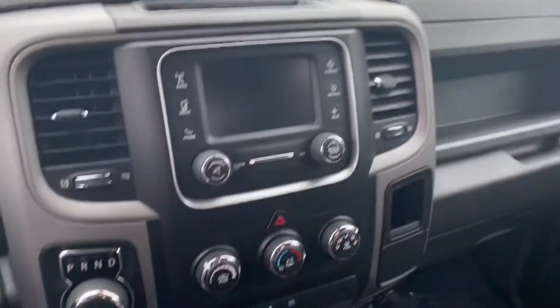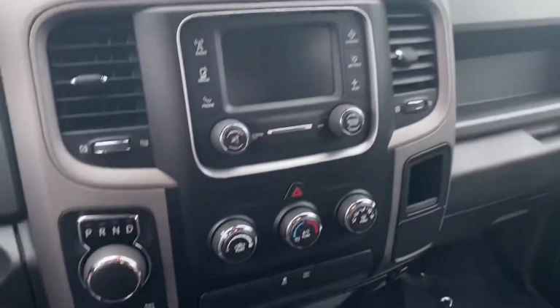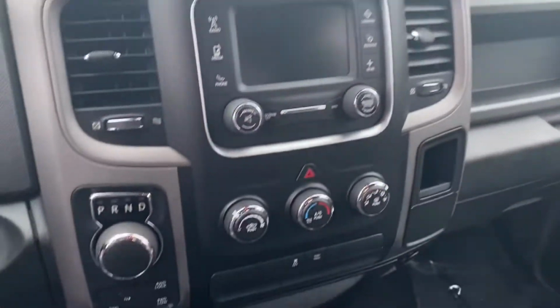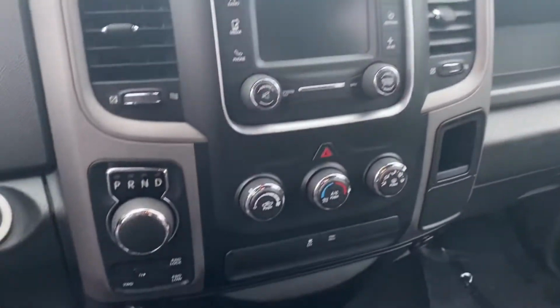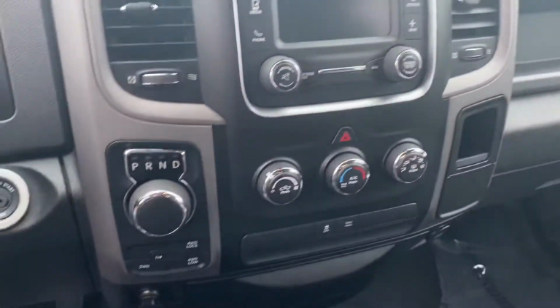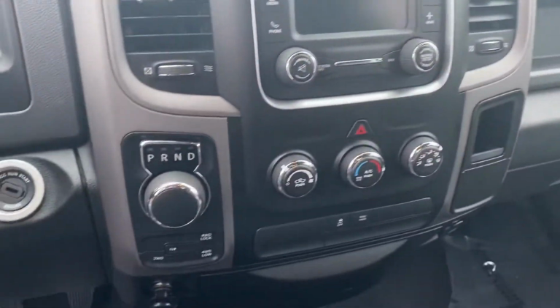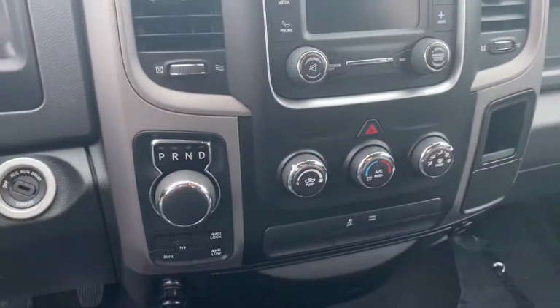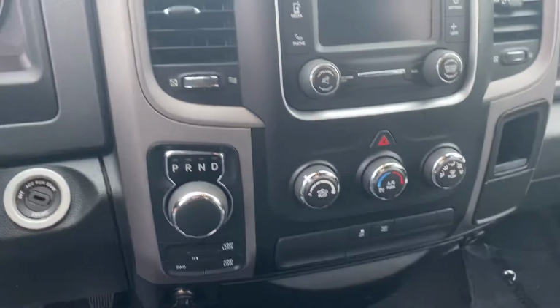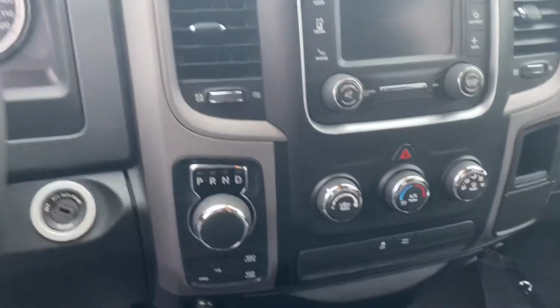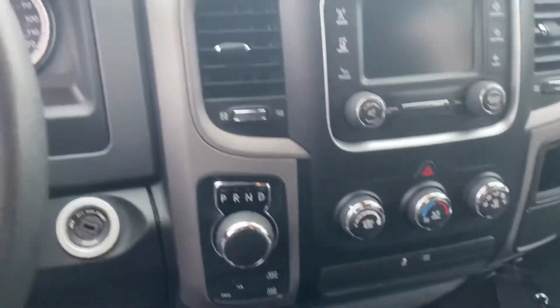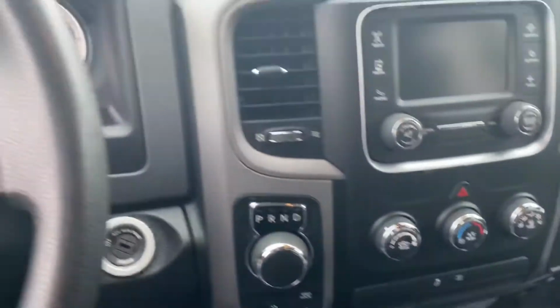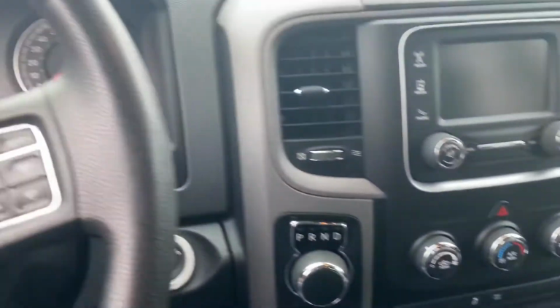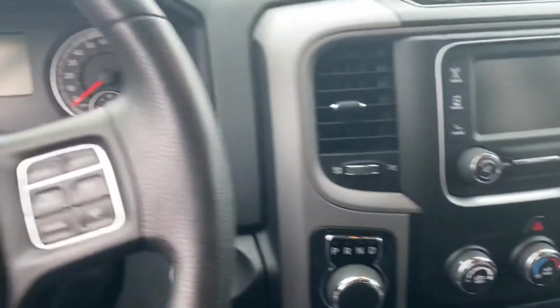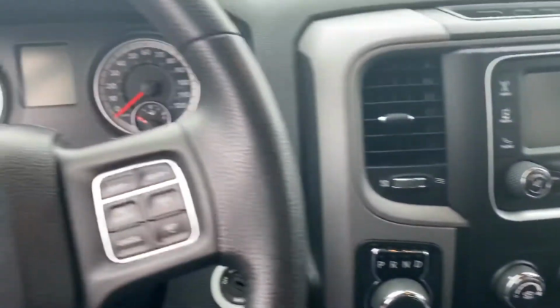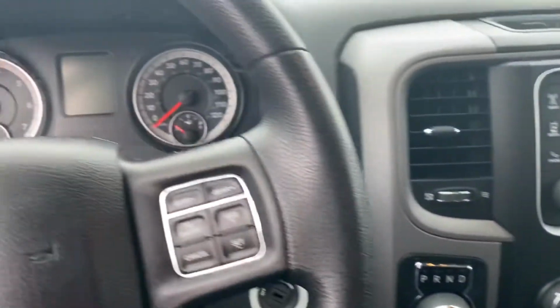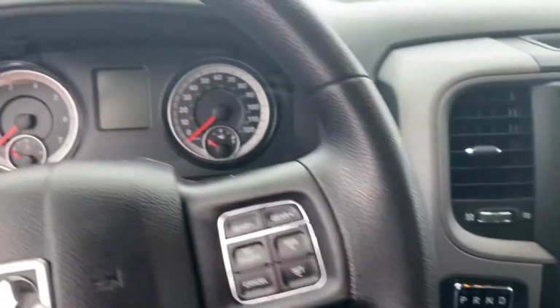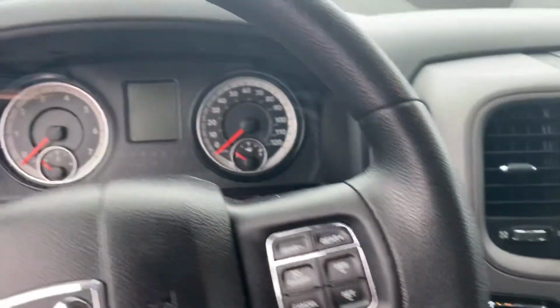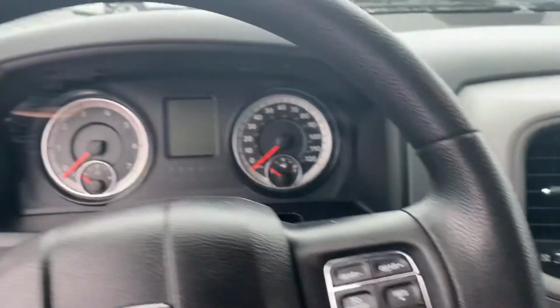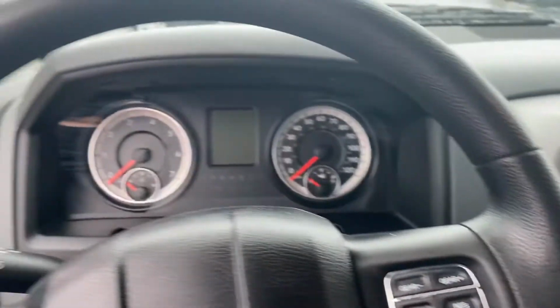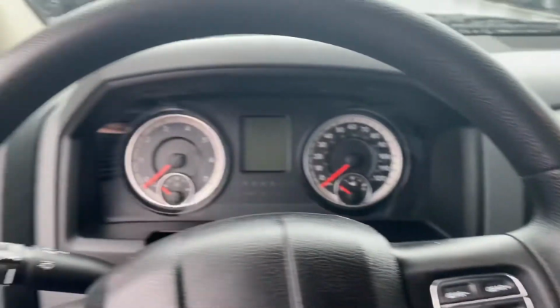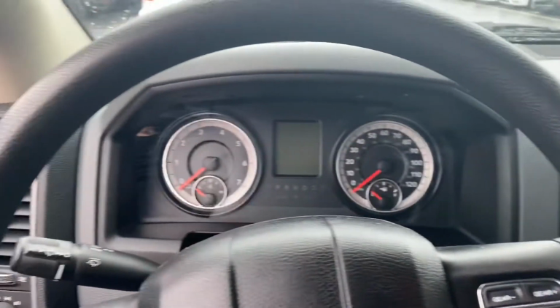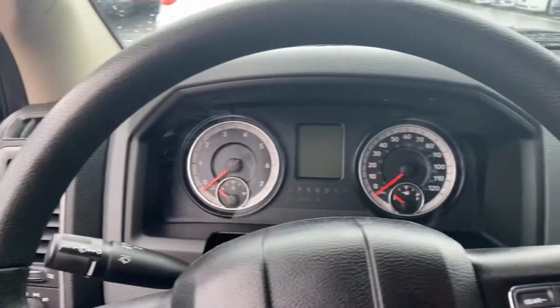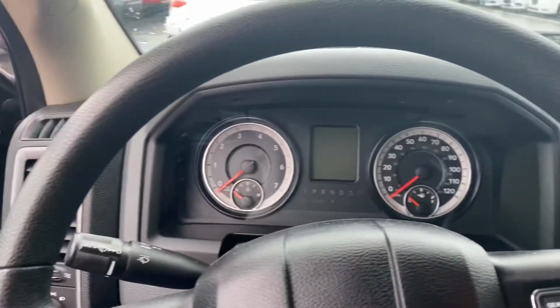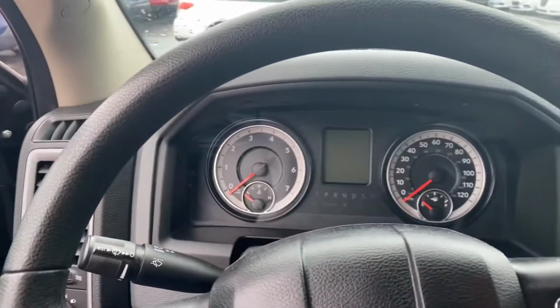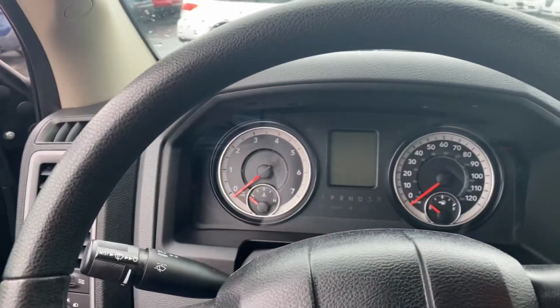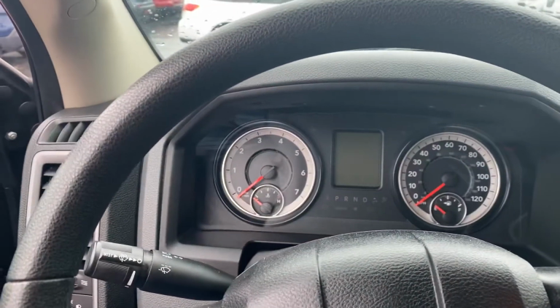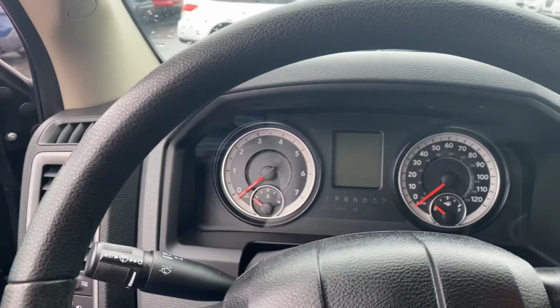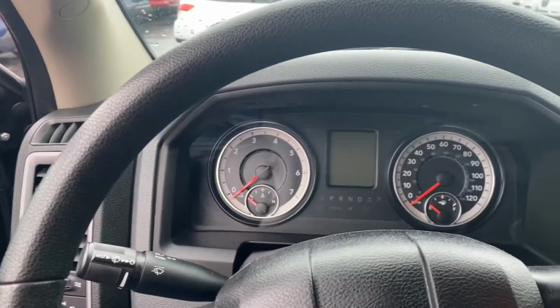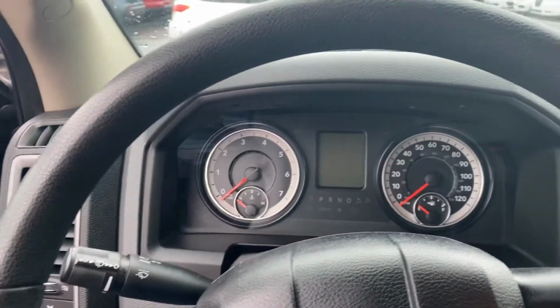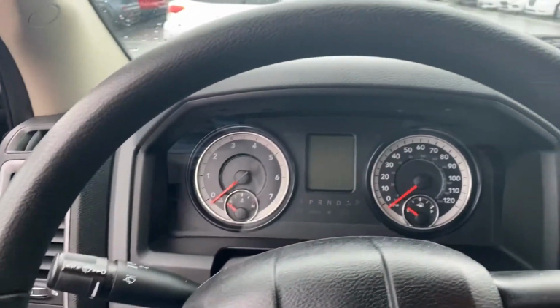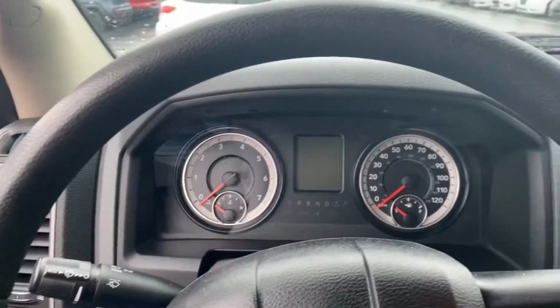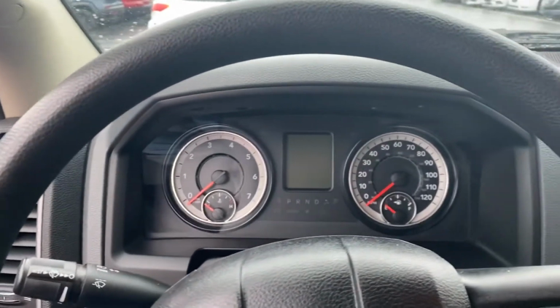Good-looking truck. Let me know if you have any questions. Thank you.